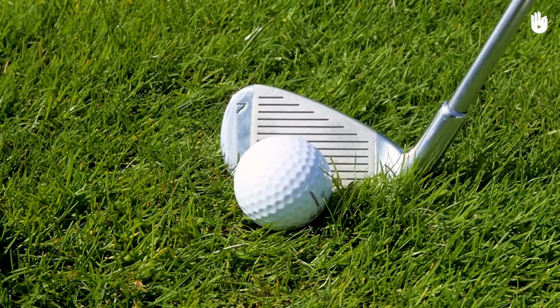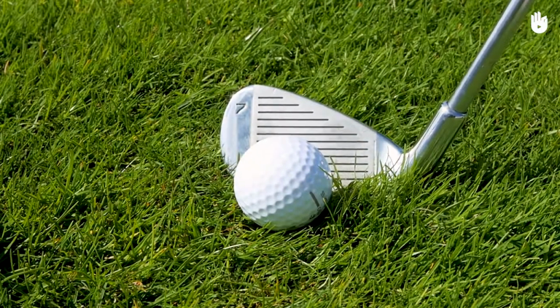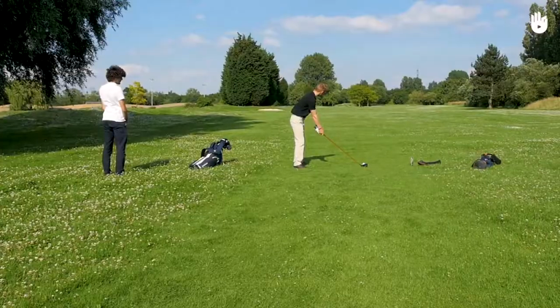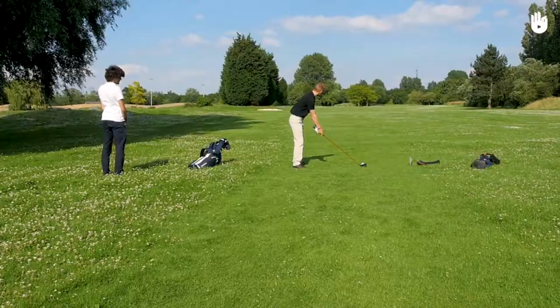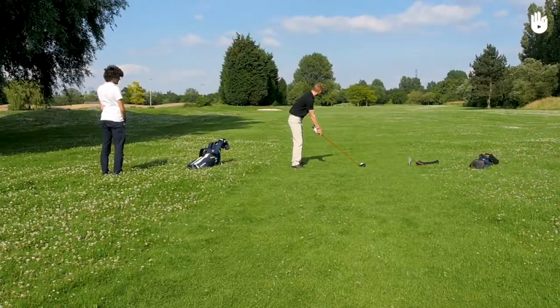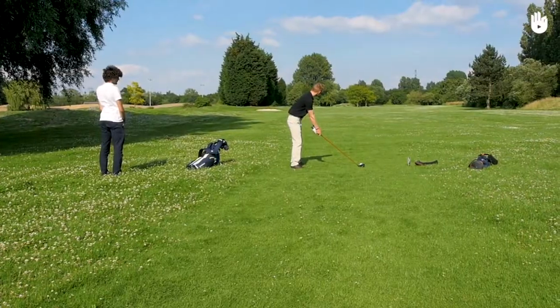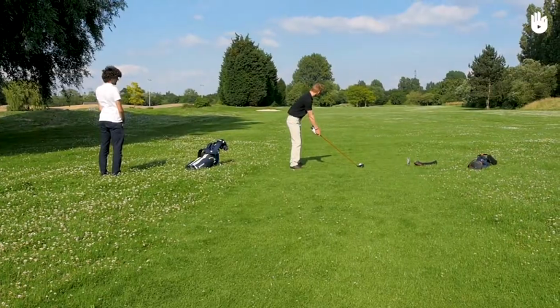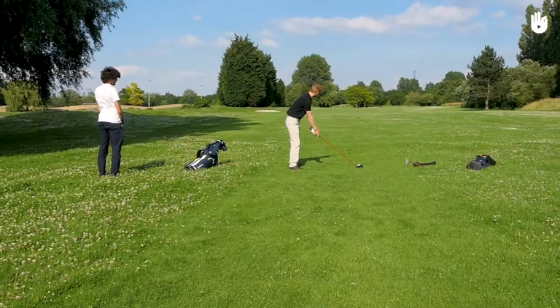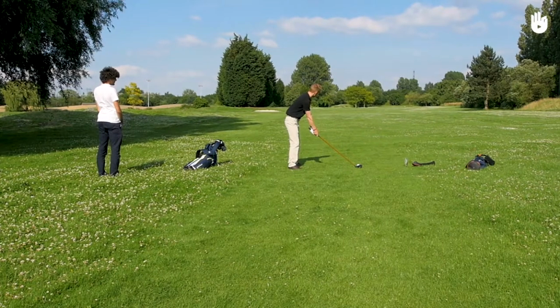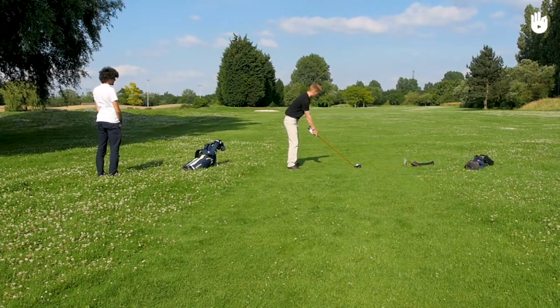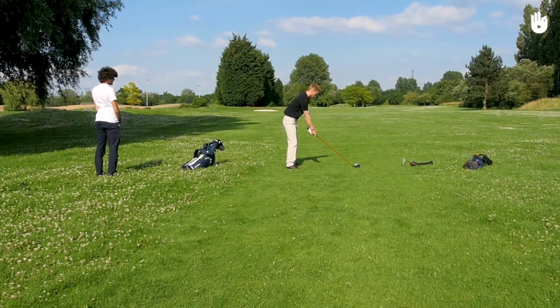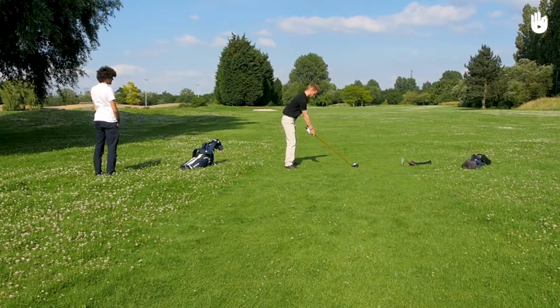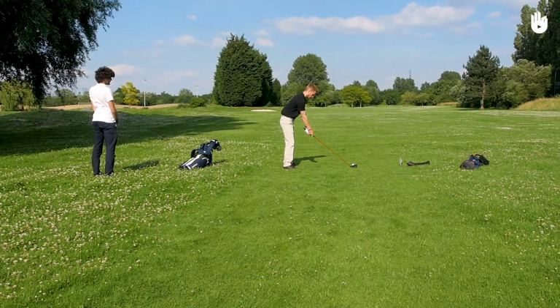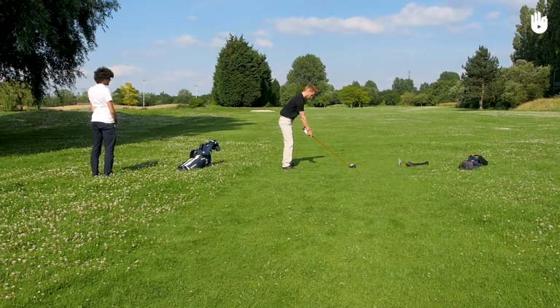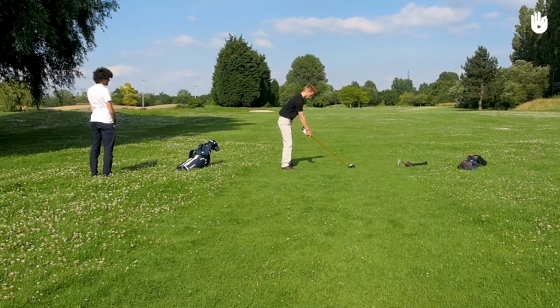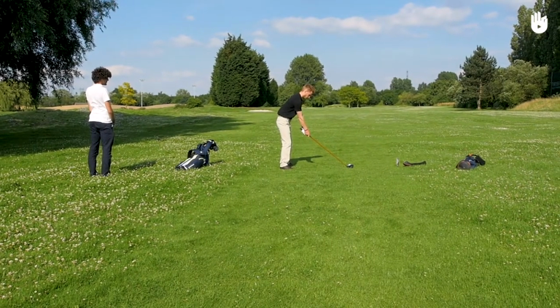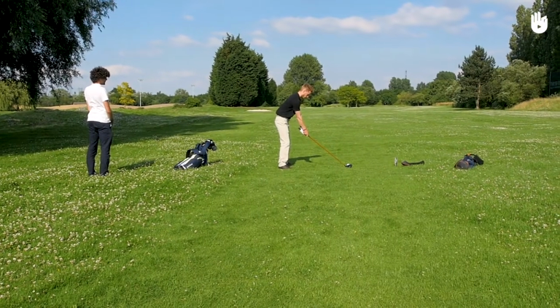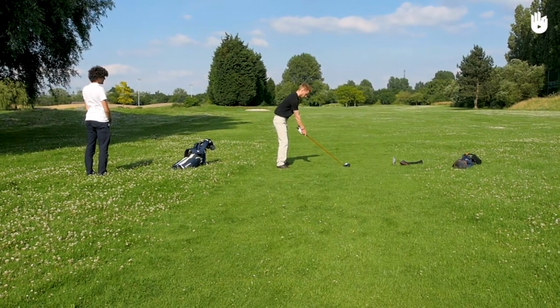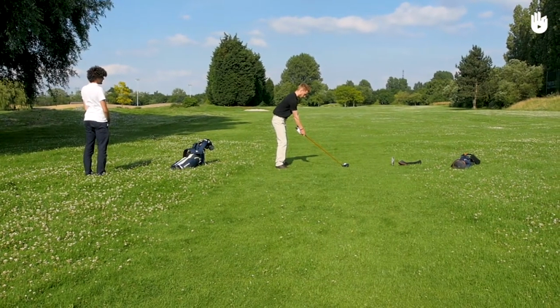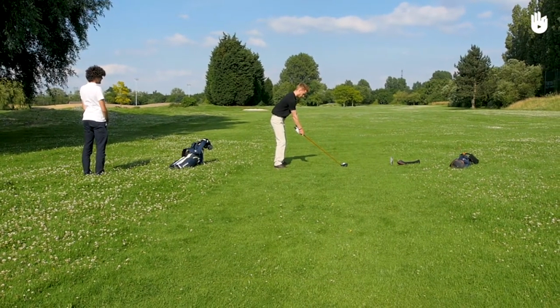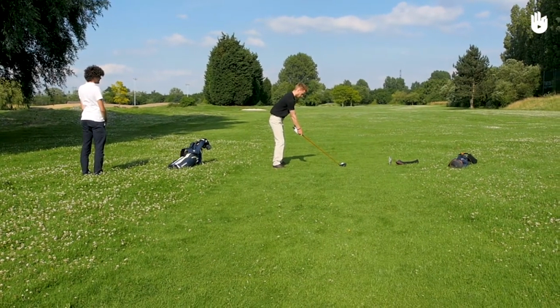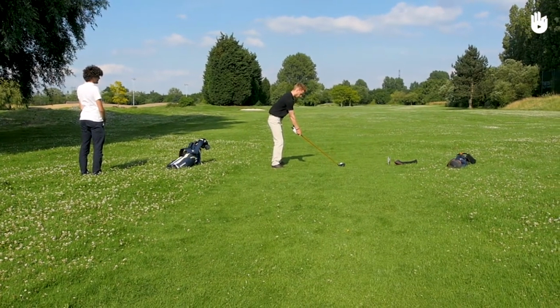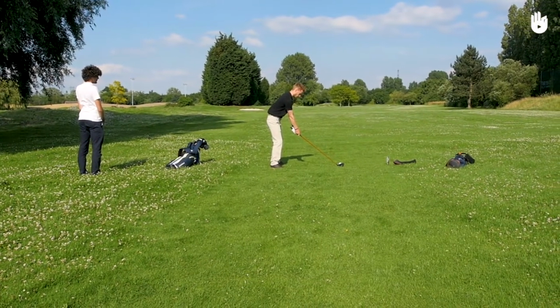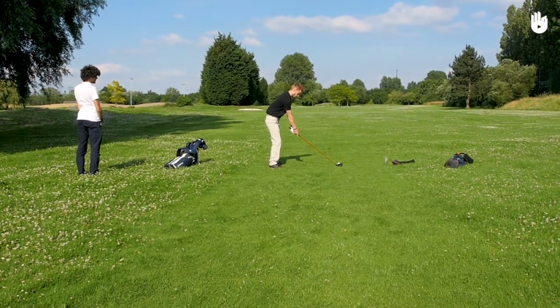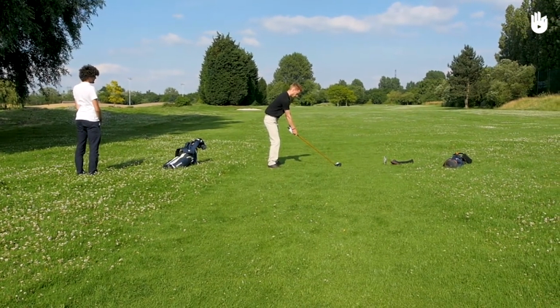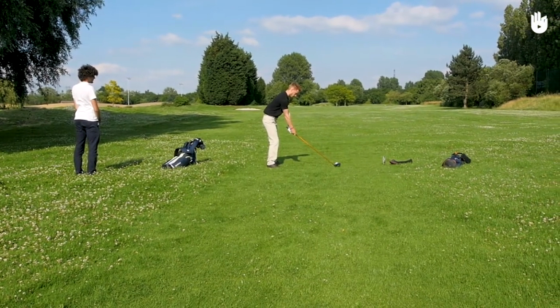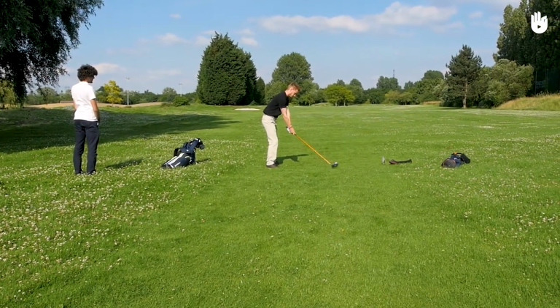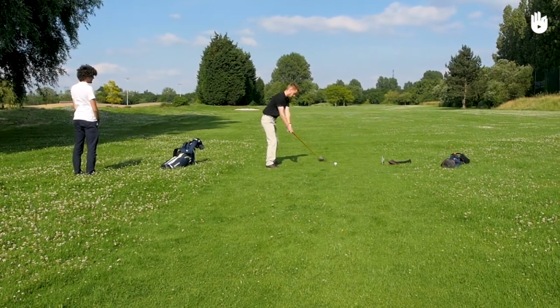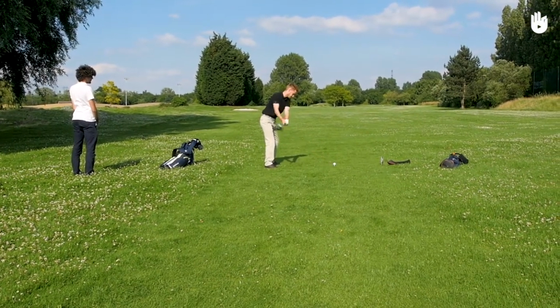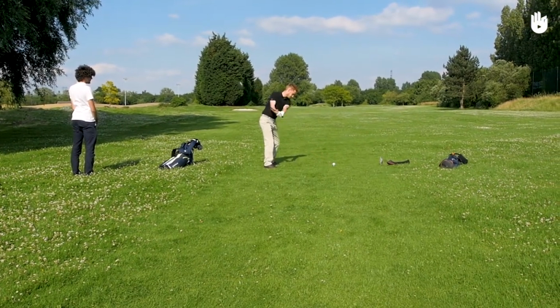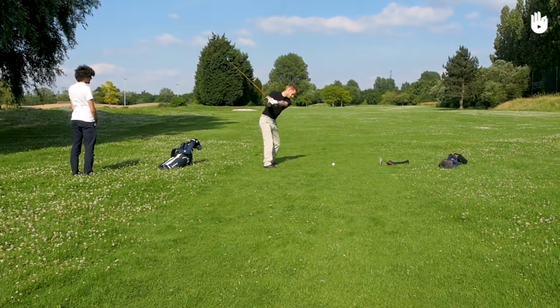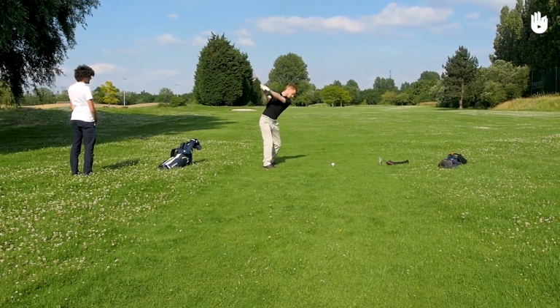Now you know how to tee up at the right height in relation to the club you are using. Over to you!